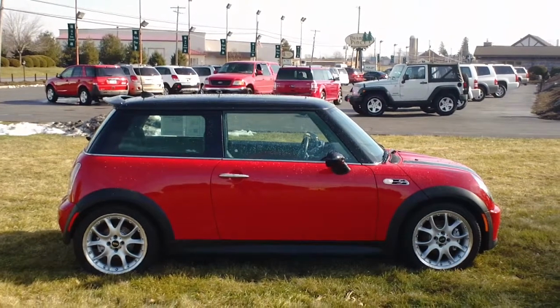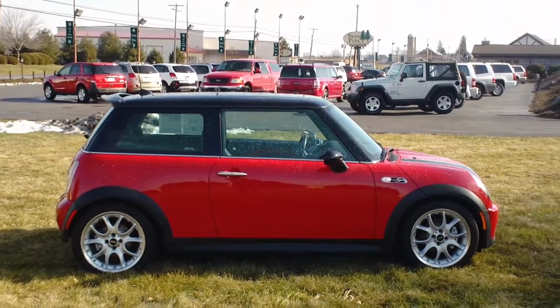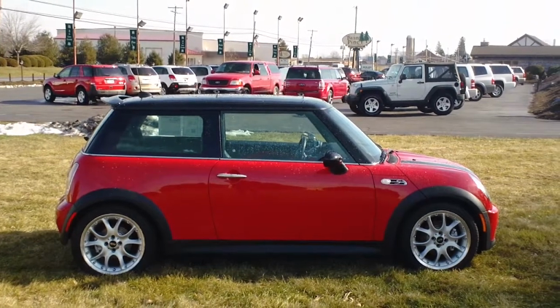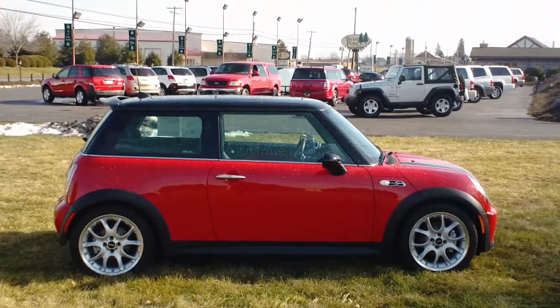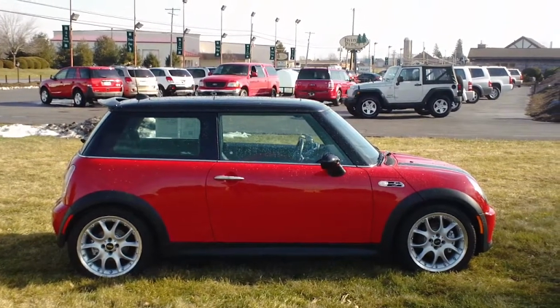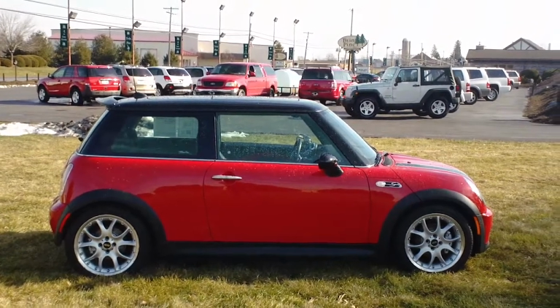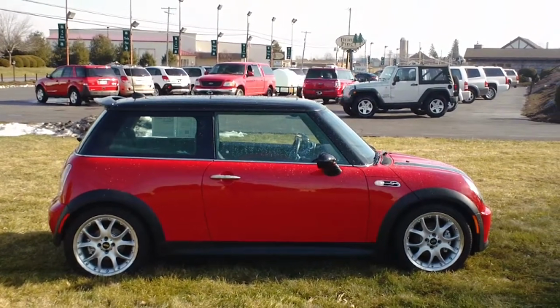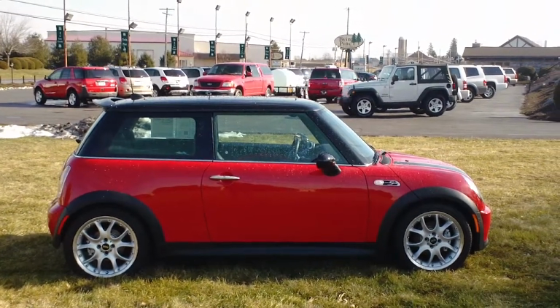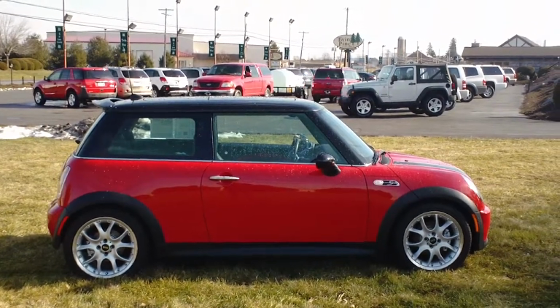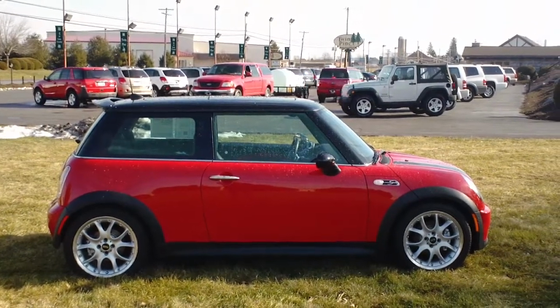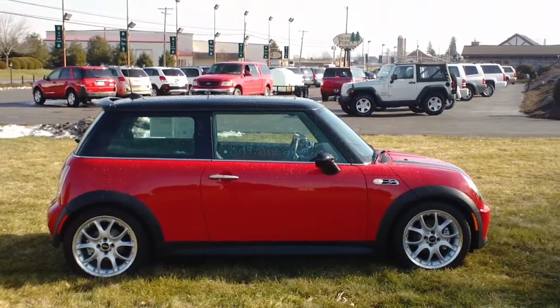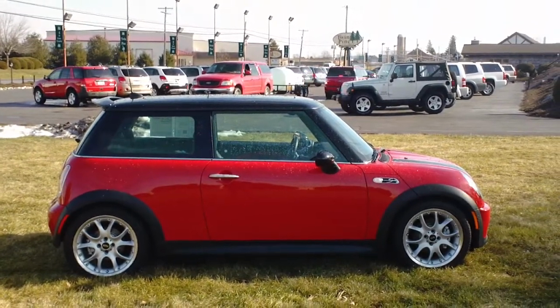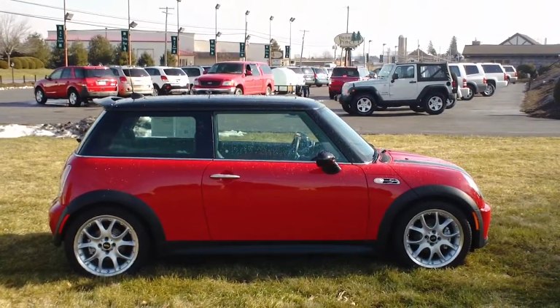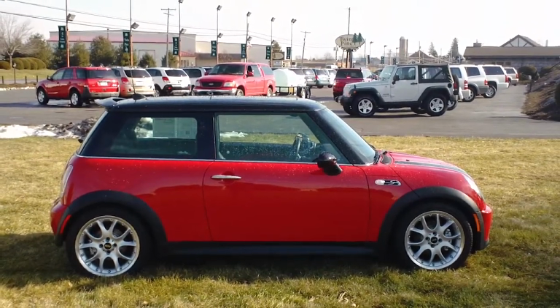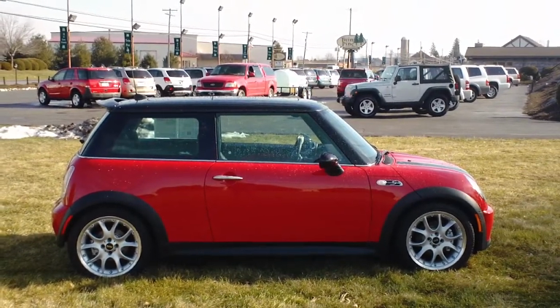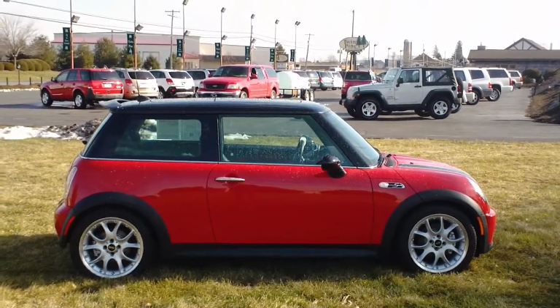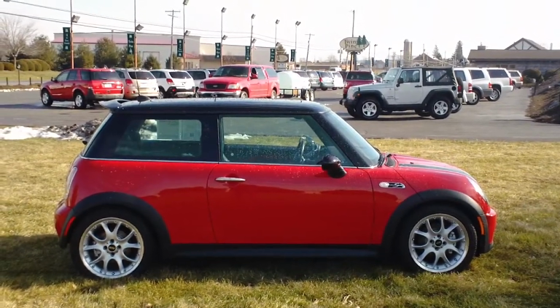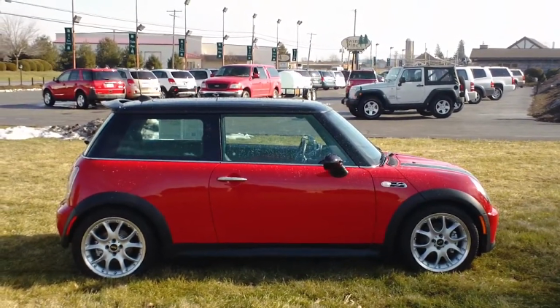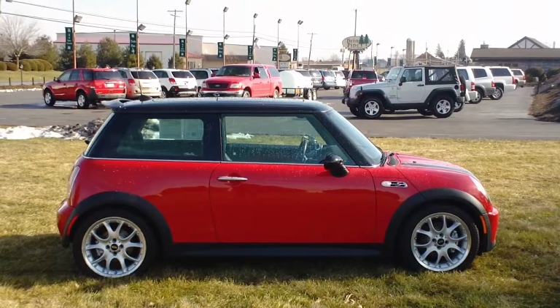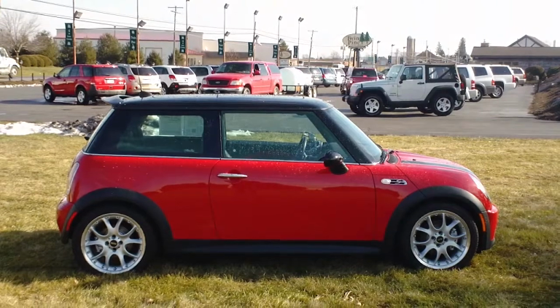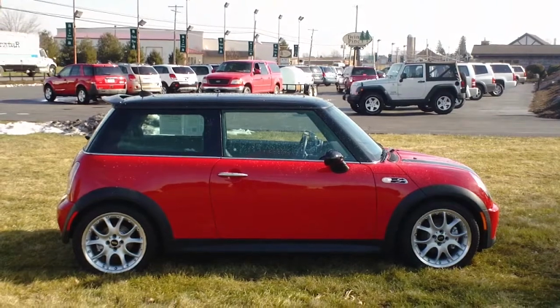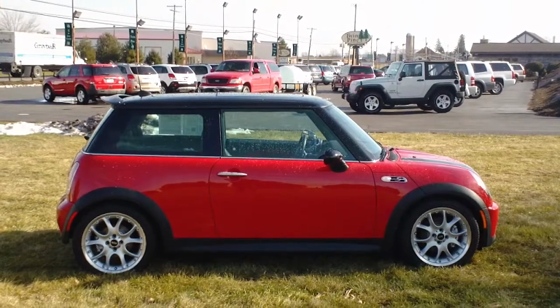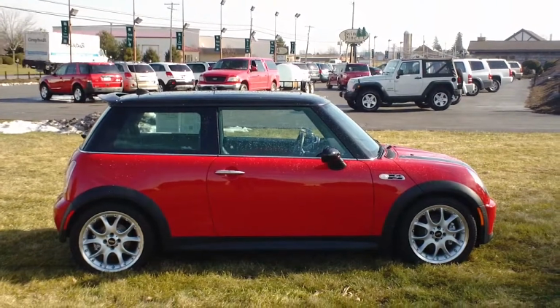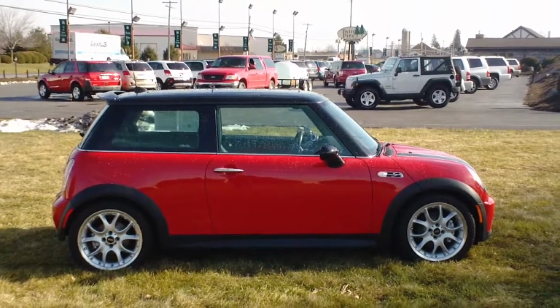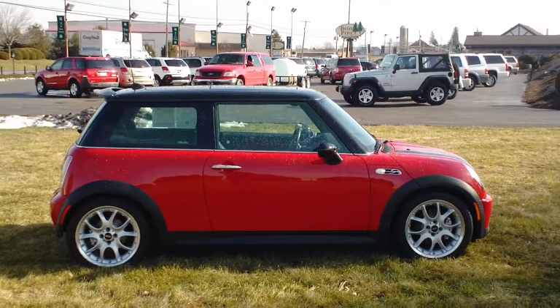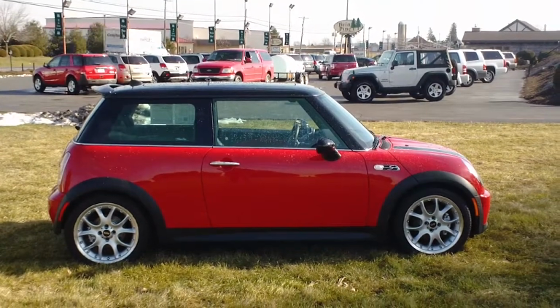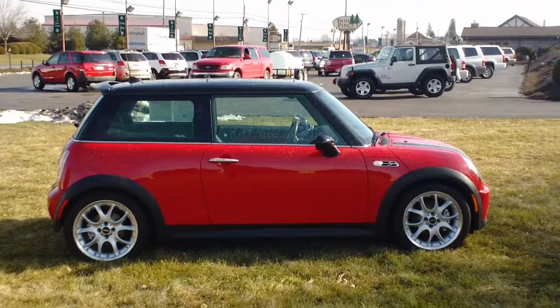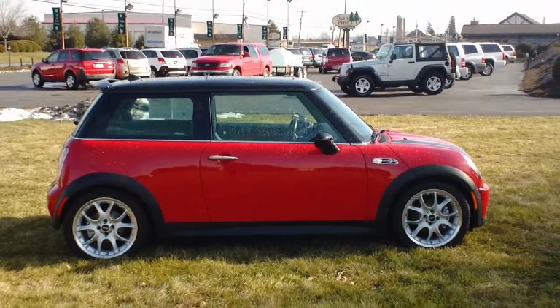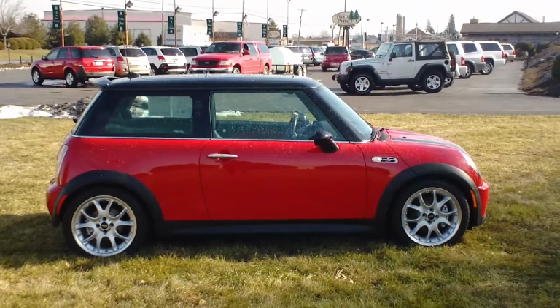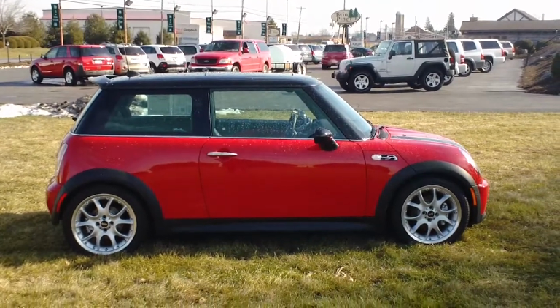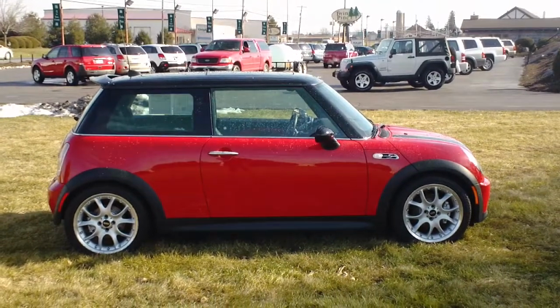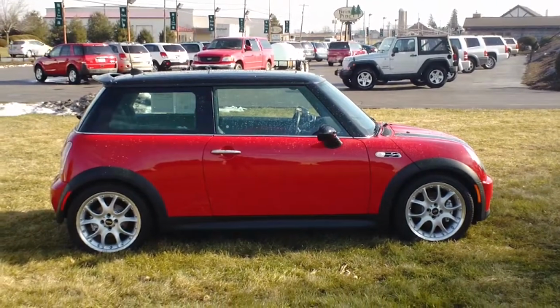Good afternoon and welcome to Twin Pine Auto Sales. My name is Jason Young. Today we're going to take a look at a 2005 Mini Cooper S.